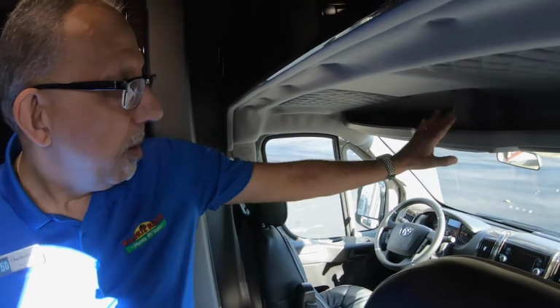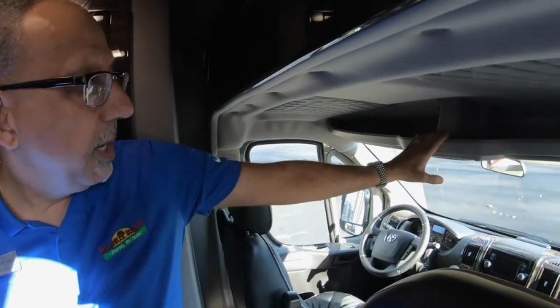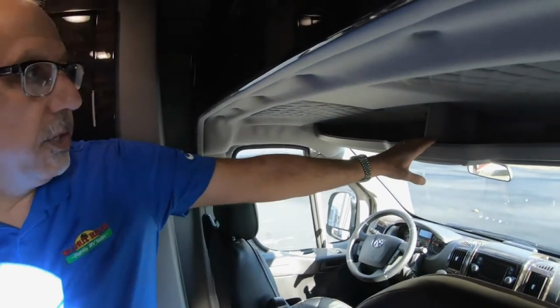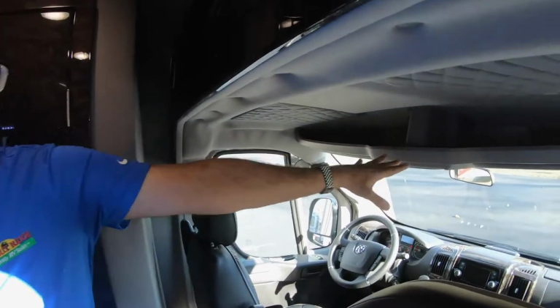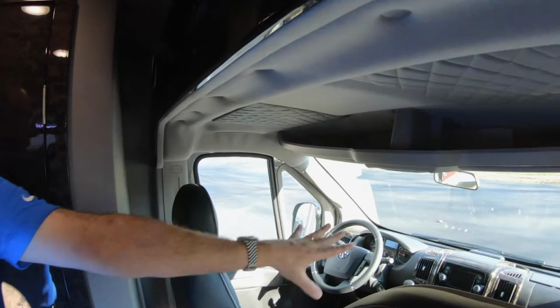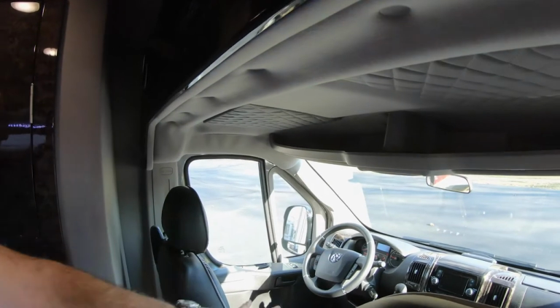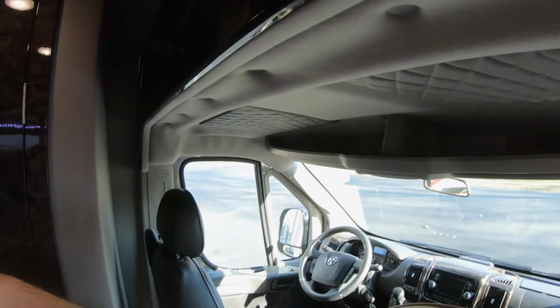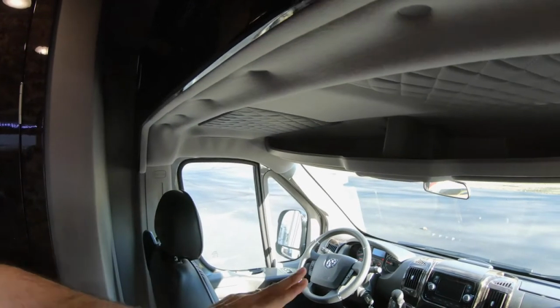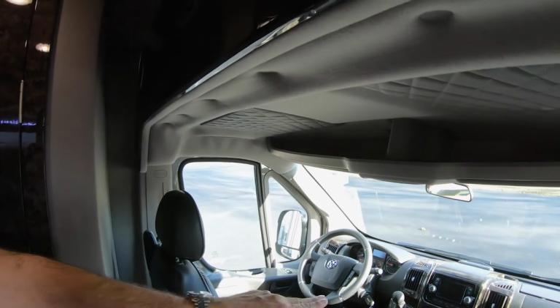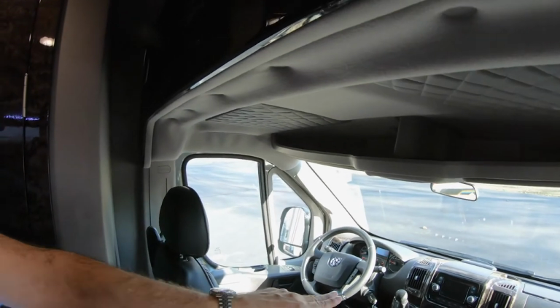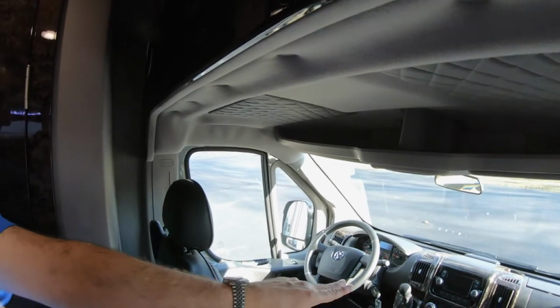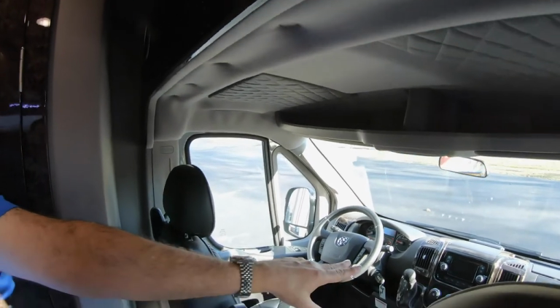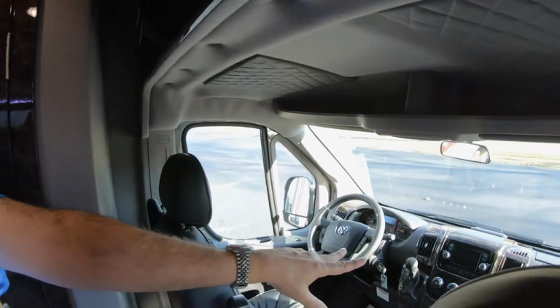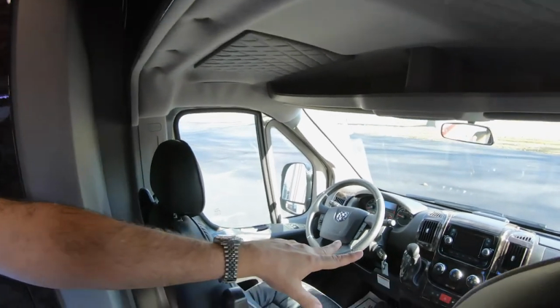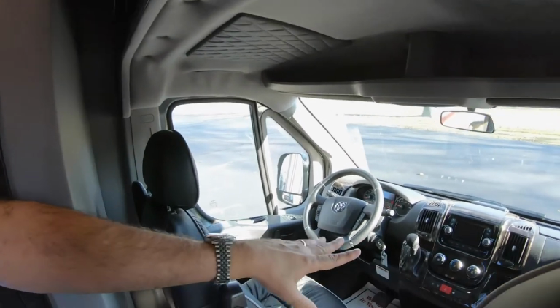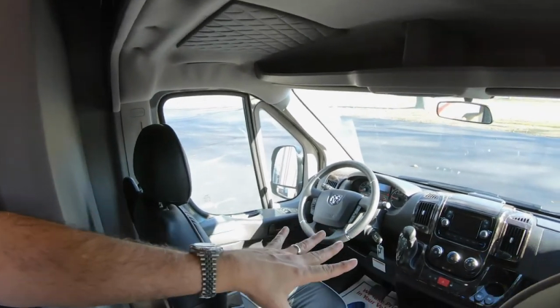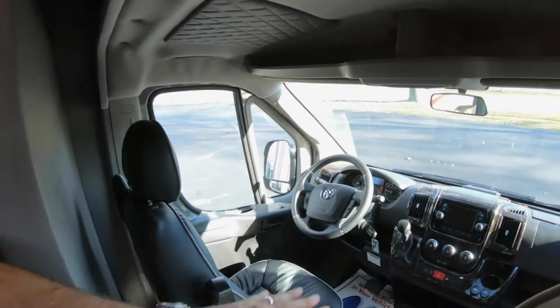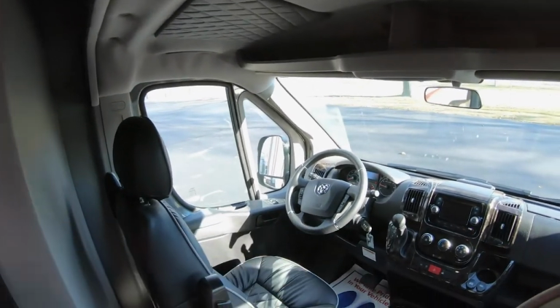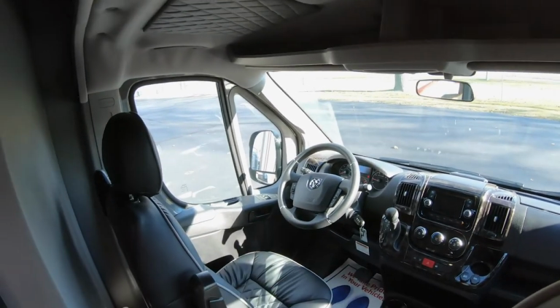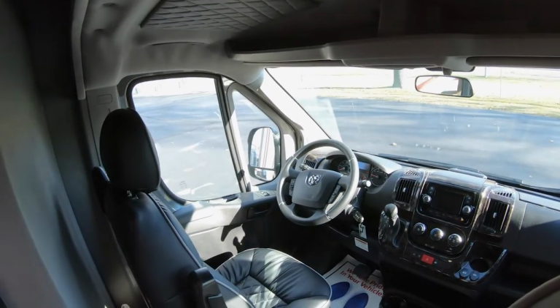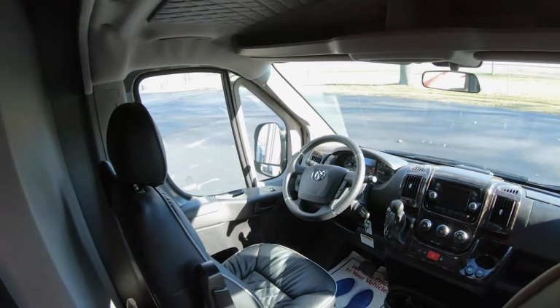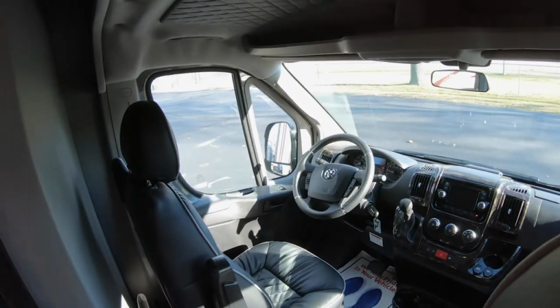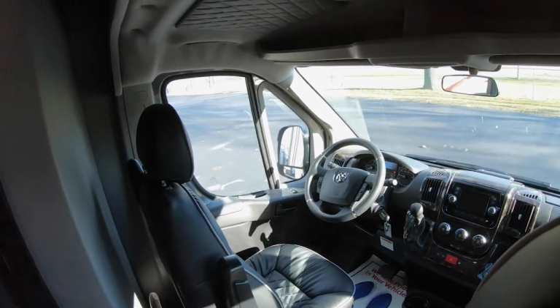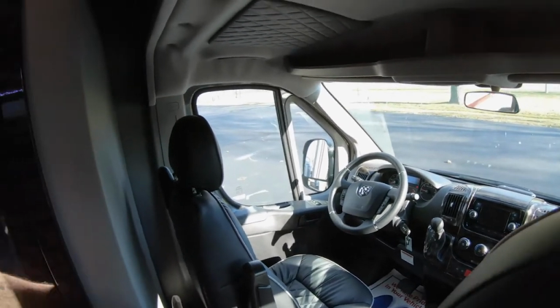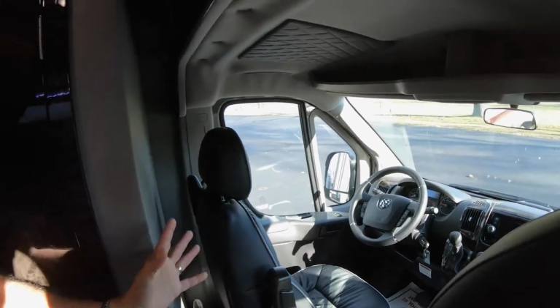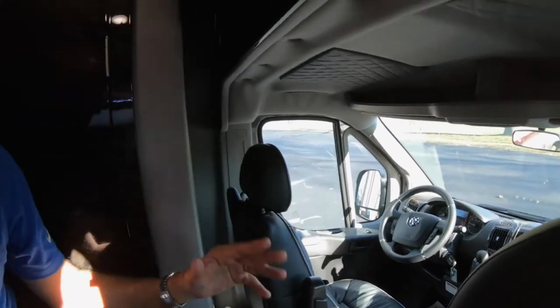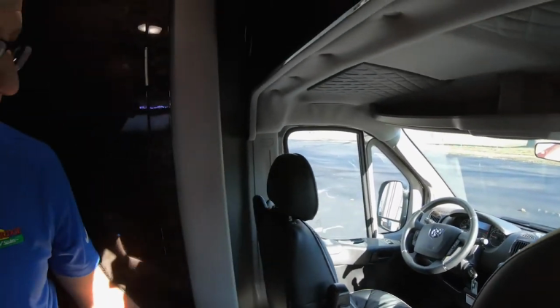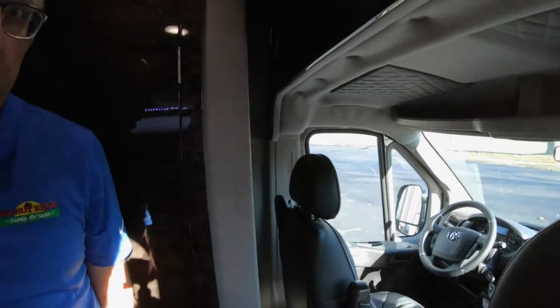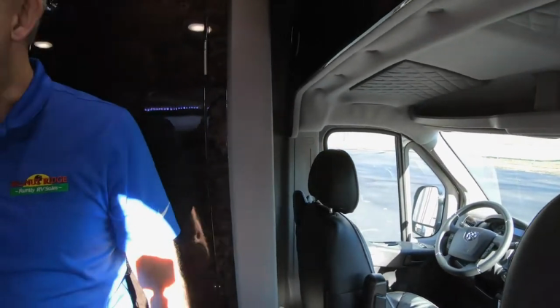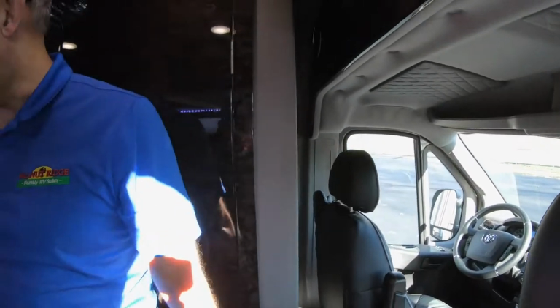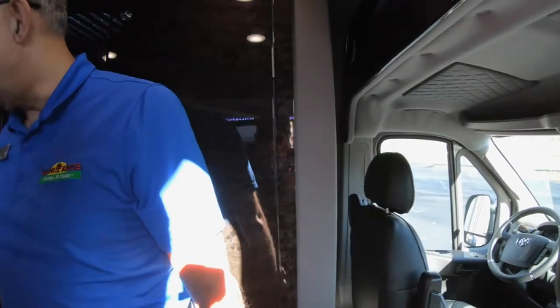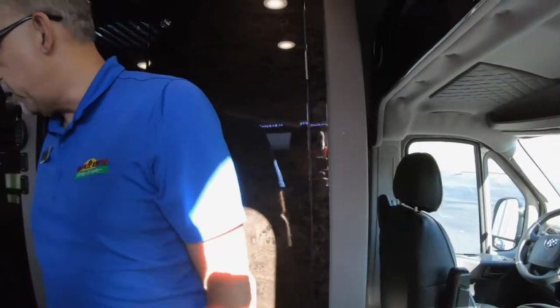There's plenty of storage up here, and you do have navigation built in and all the comforts of a luxury car.